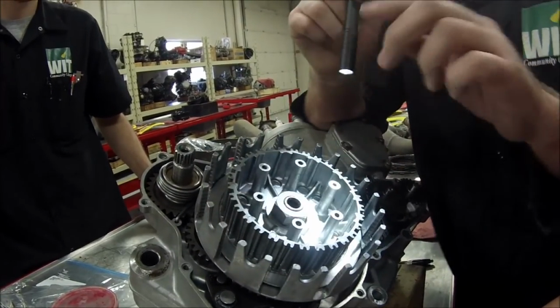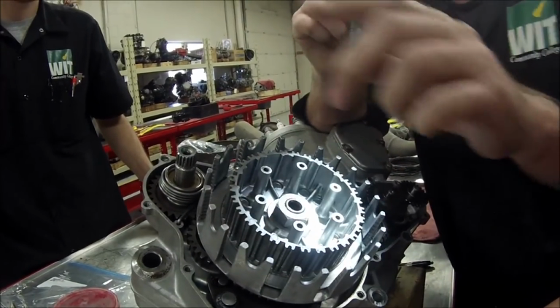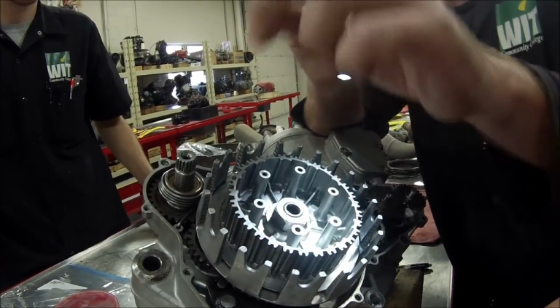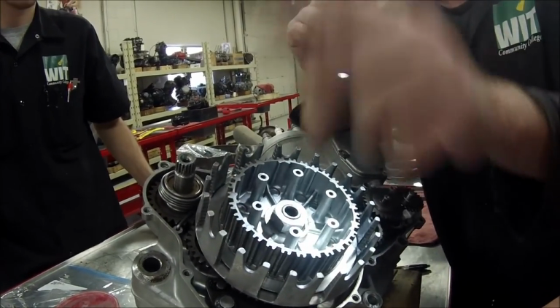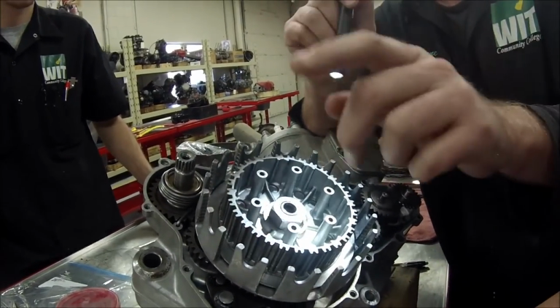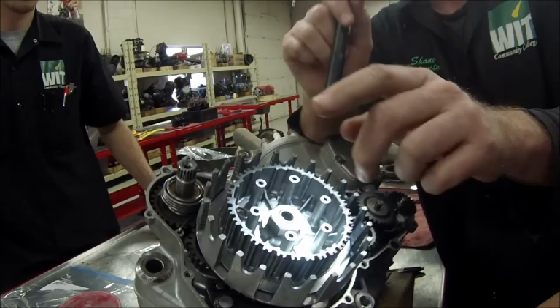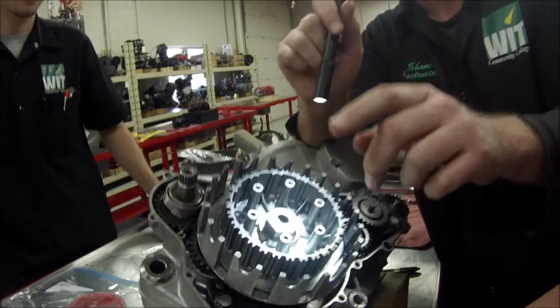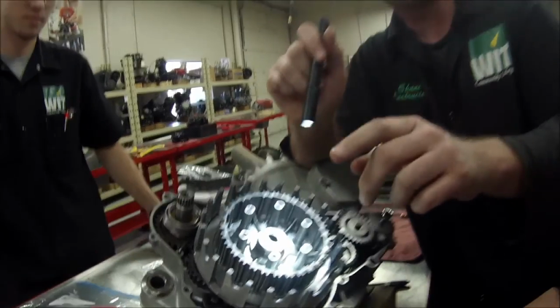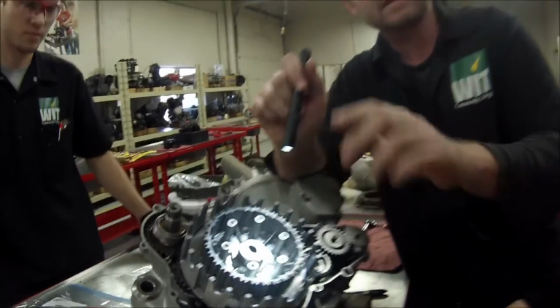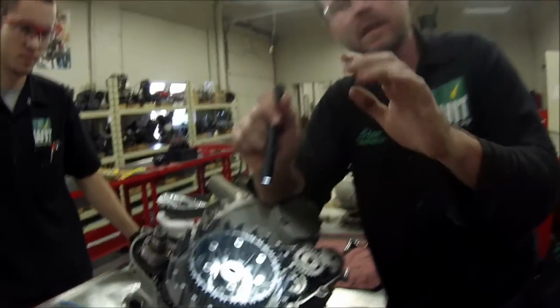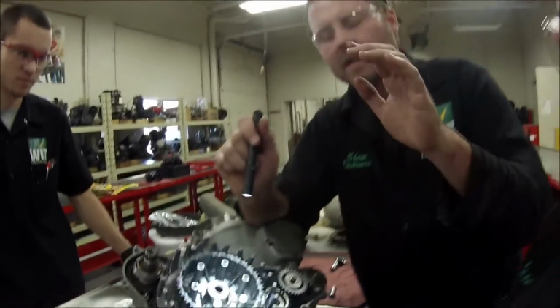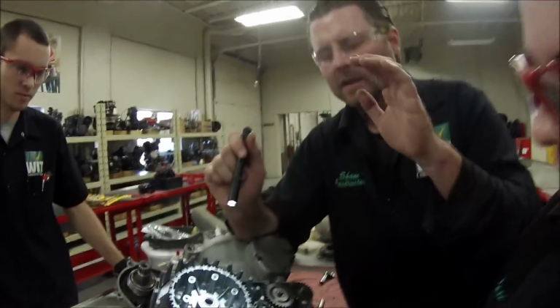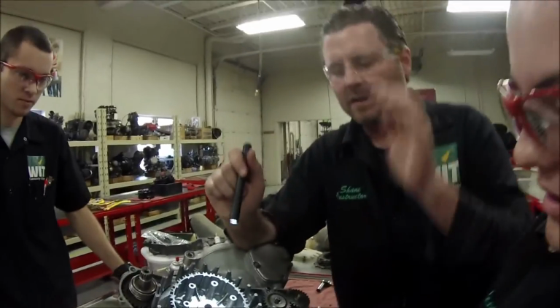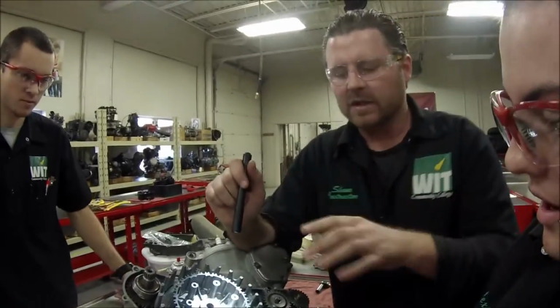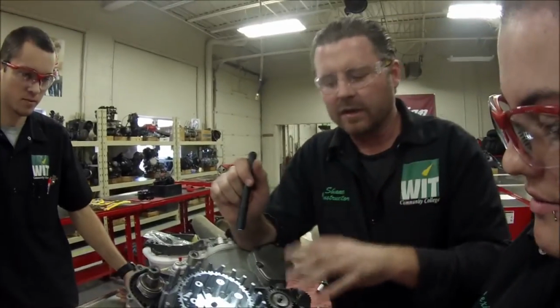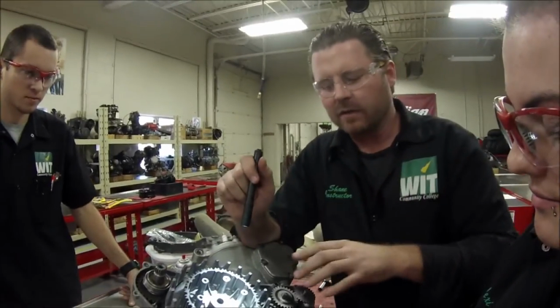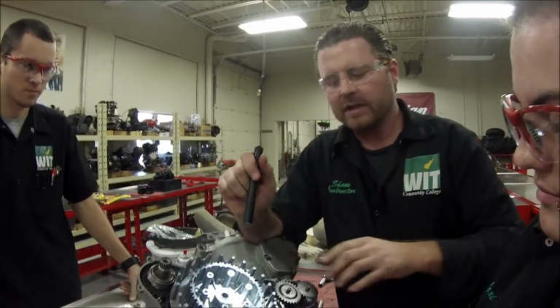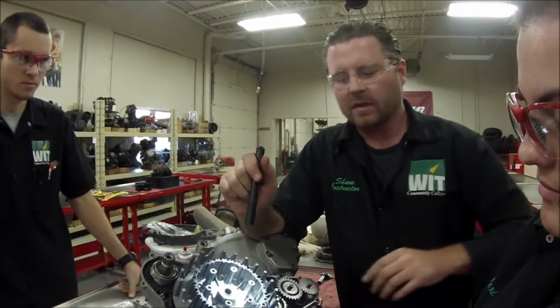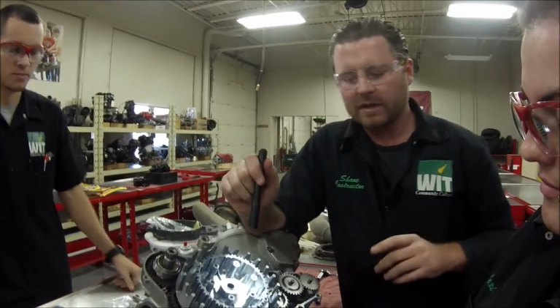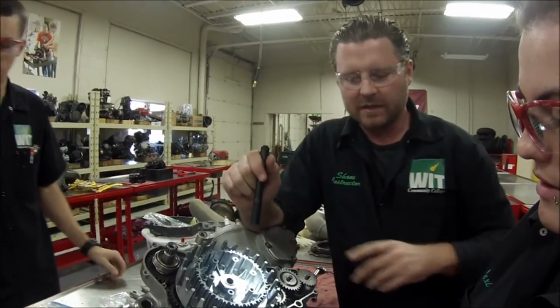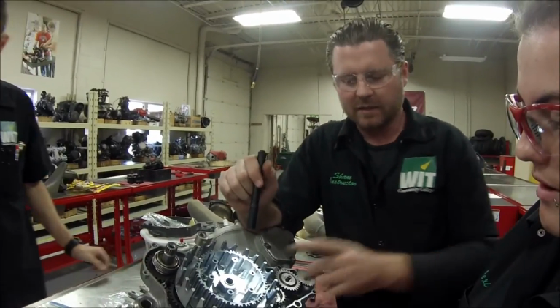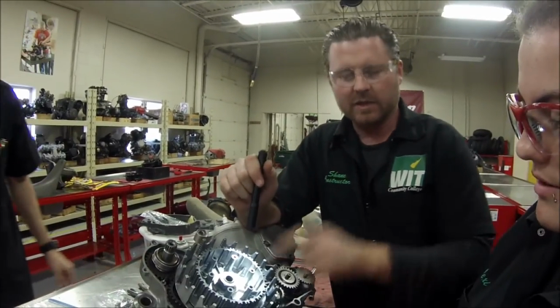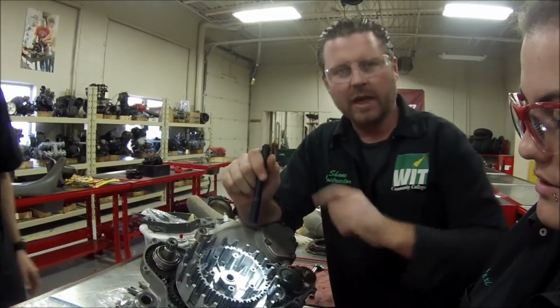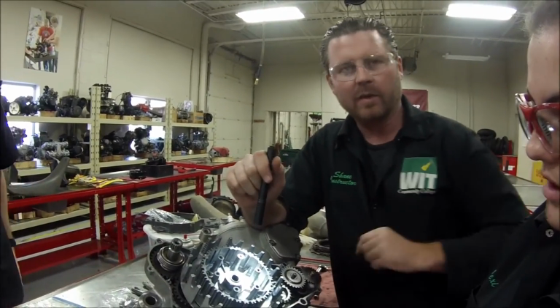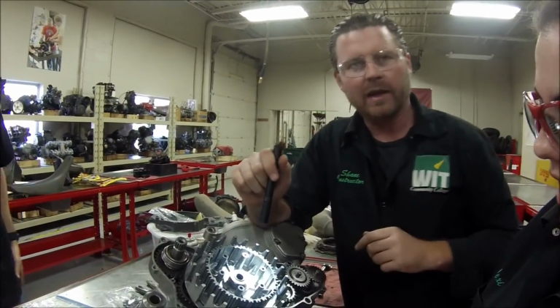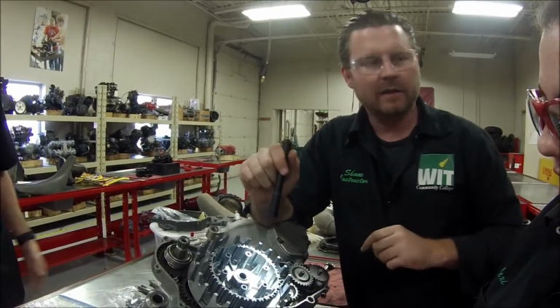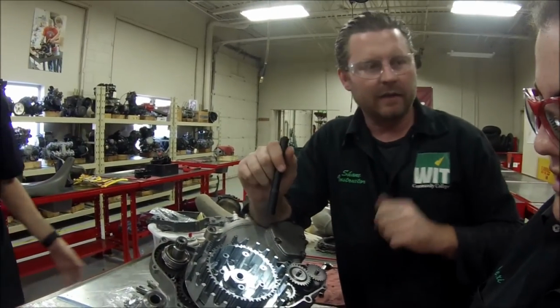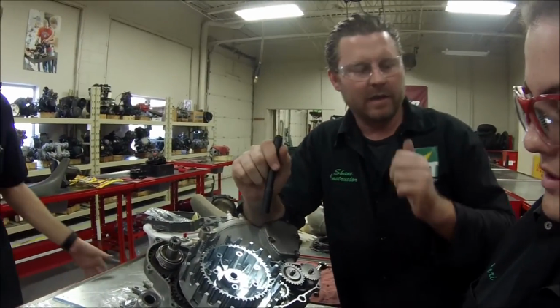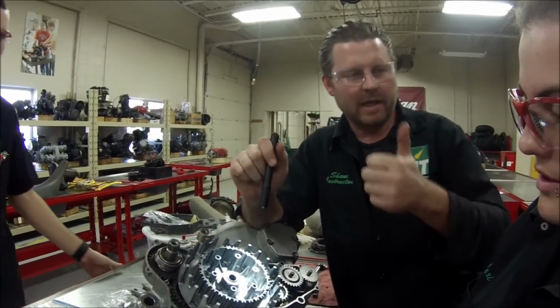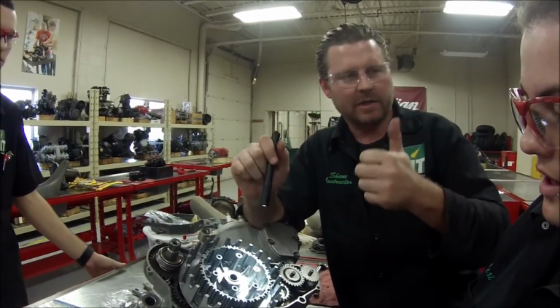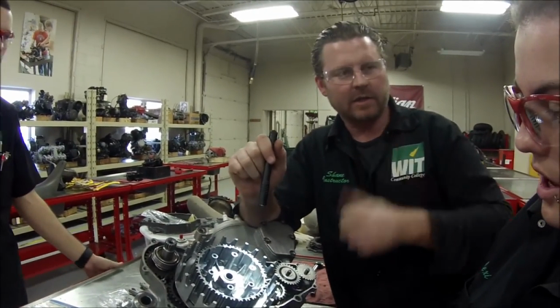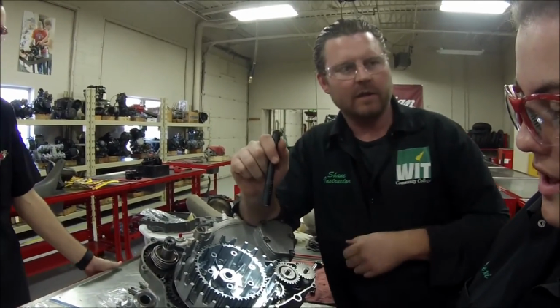Use your service manuals. Use all your resources and do the job right. Every mechanic should know.